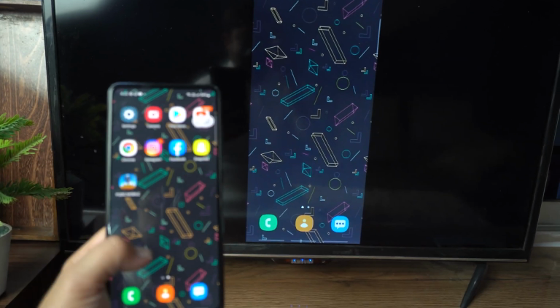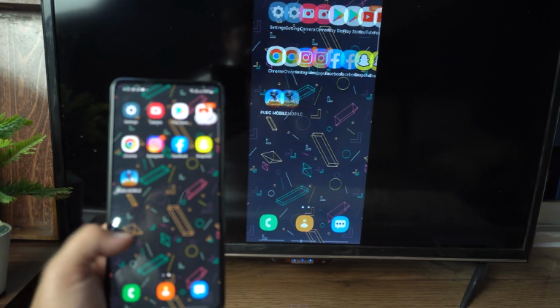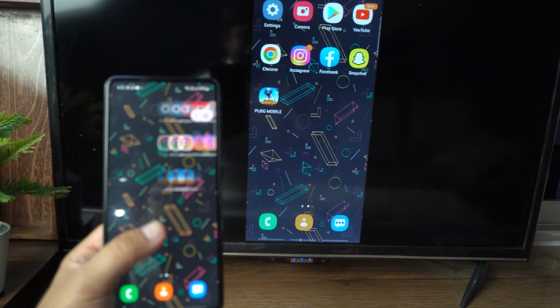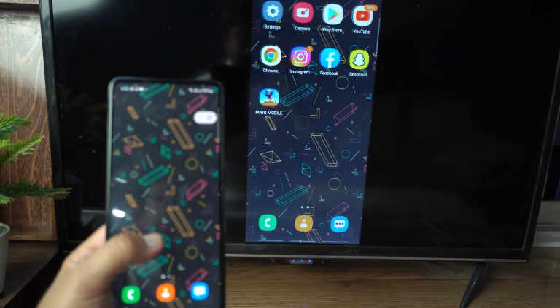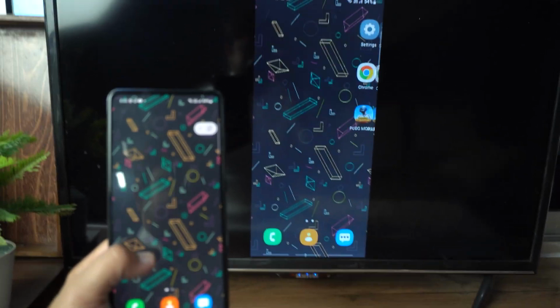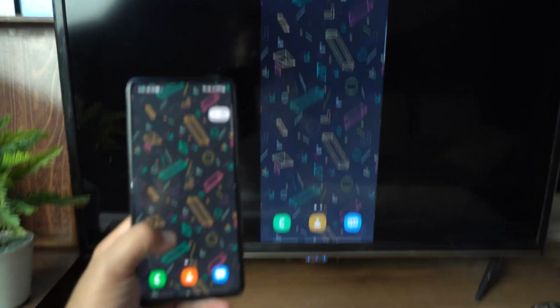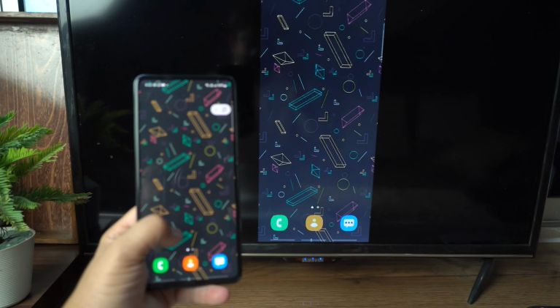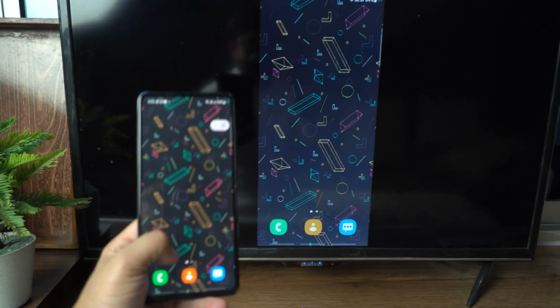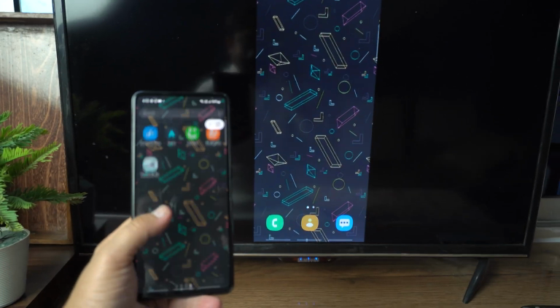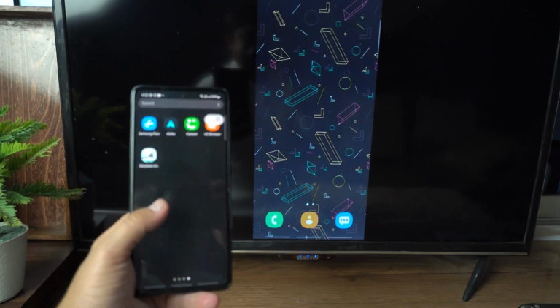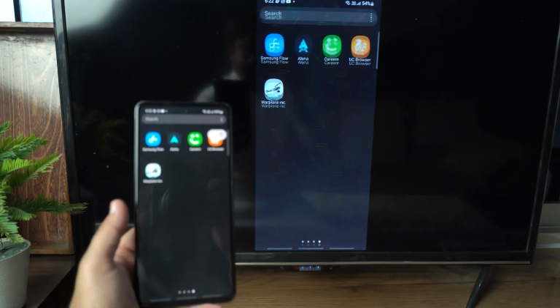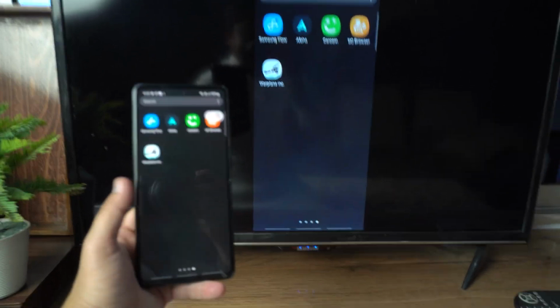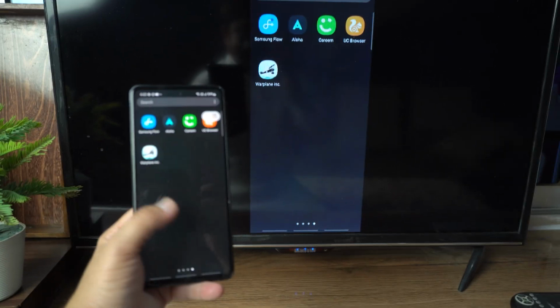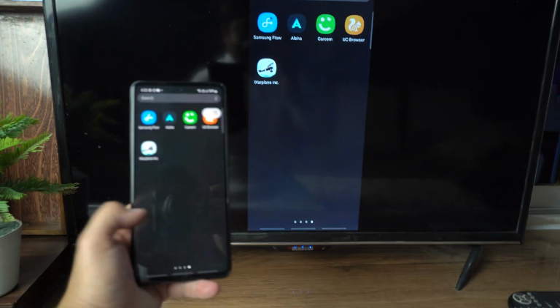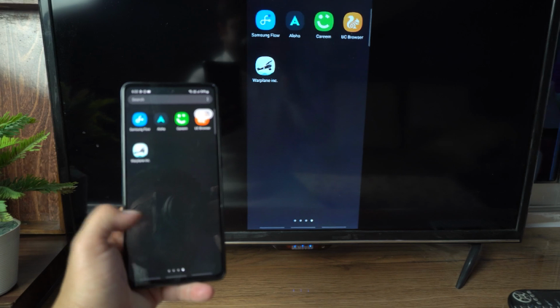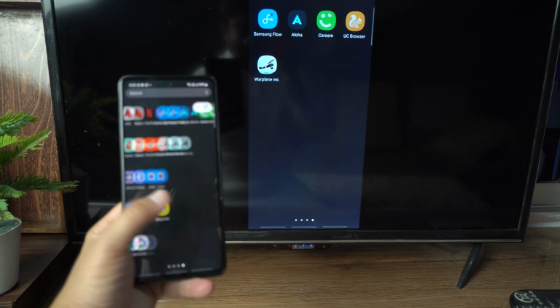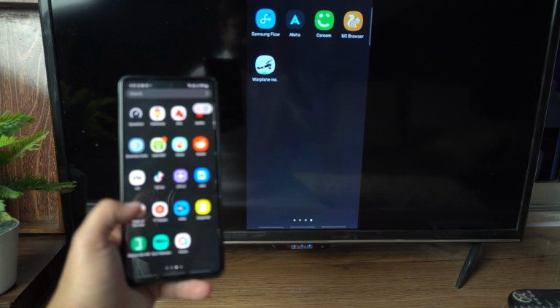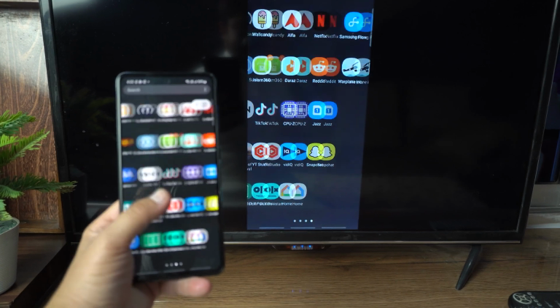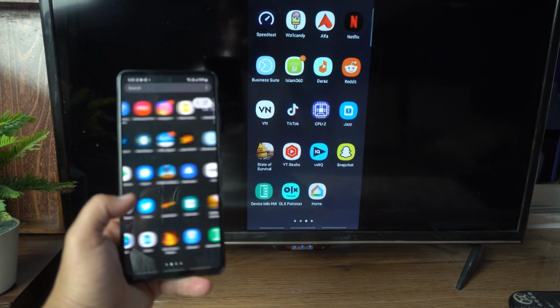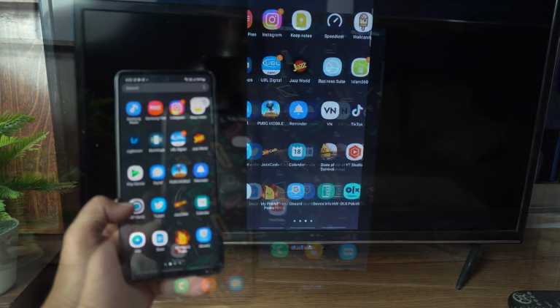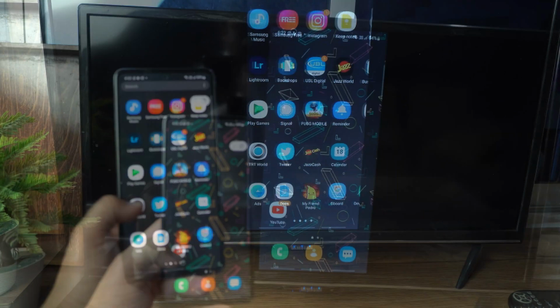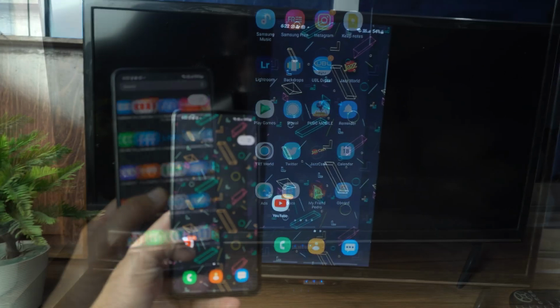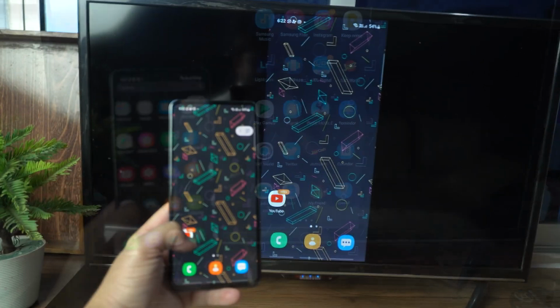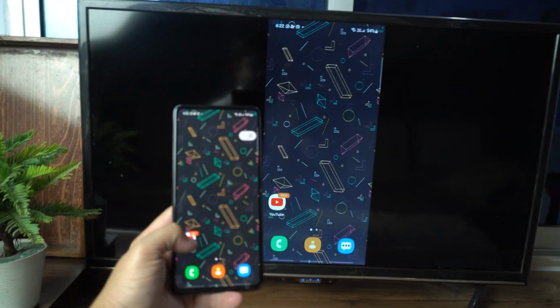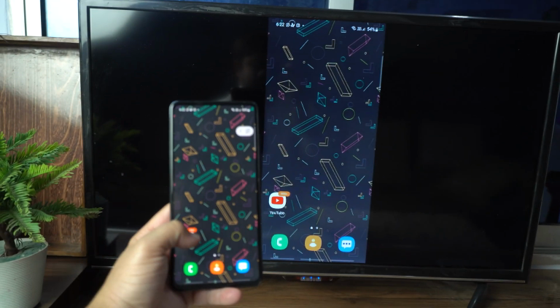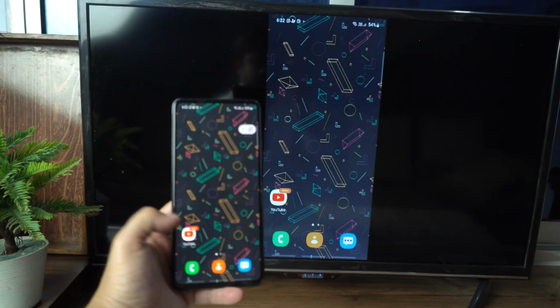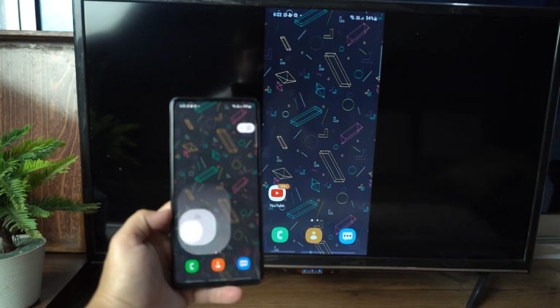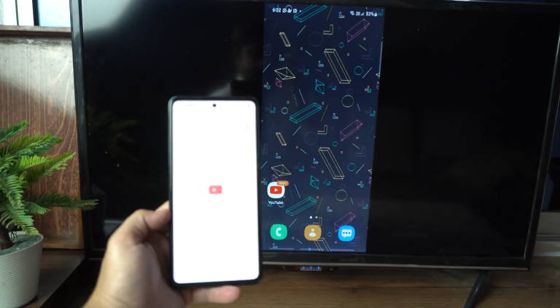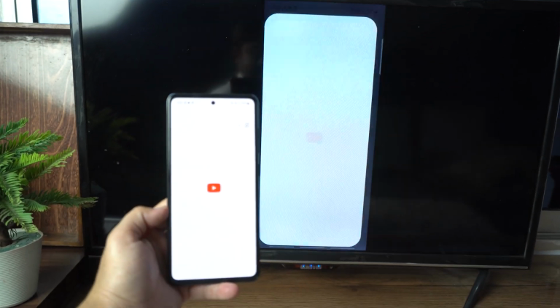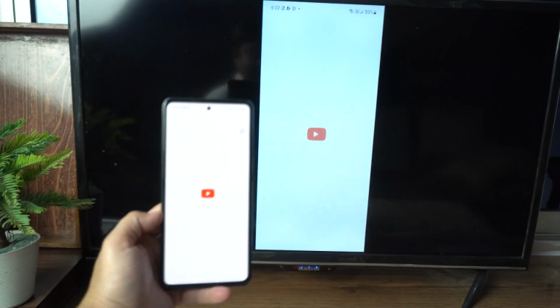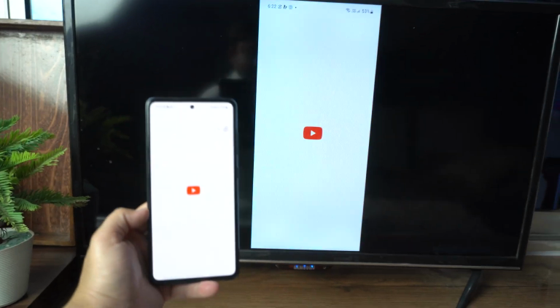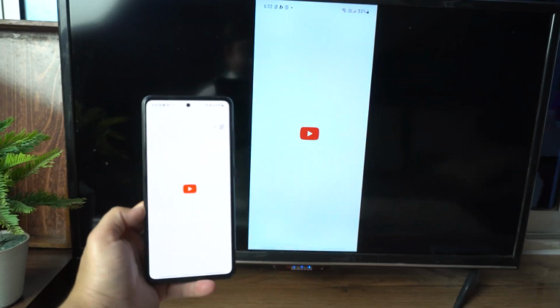Whatever I do on my phone, I can view it on my TV as well. Let's open YouTube, and here you can see it's working fine.